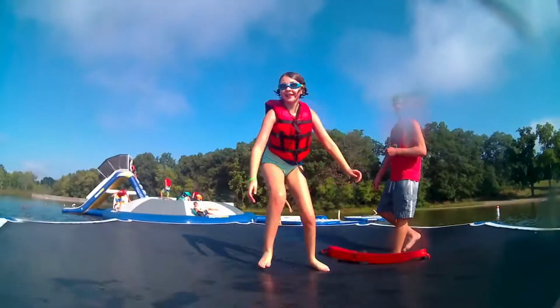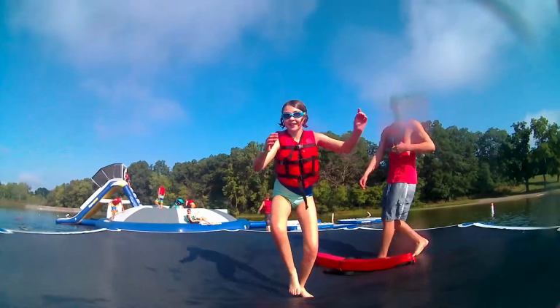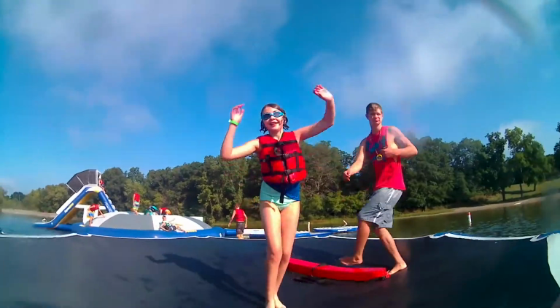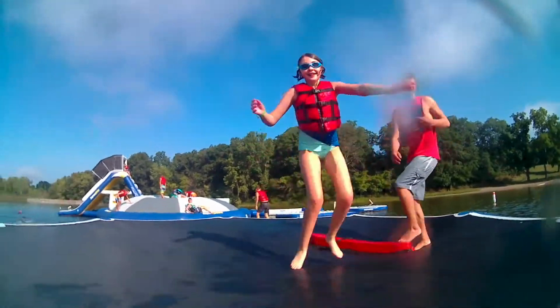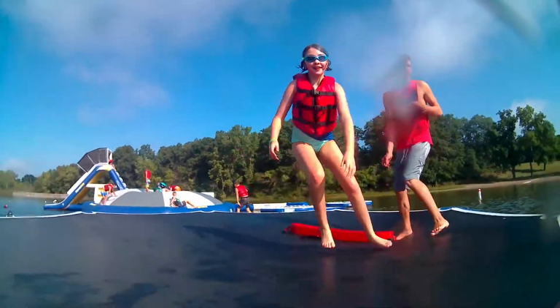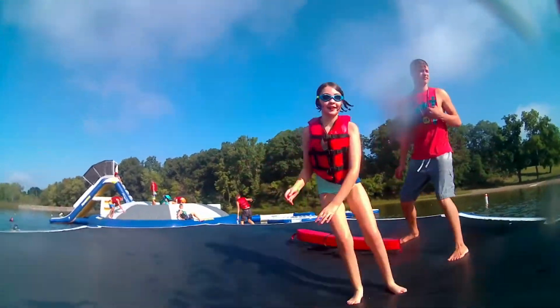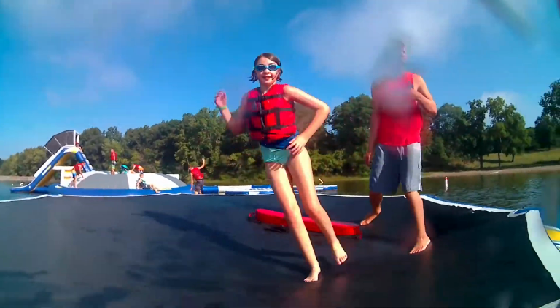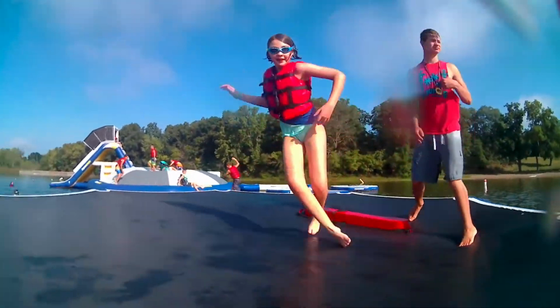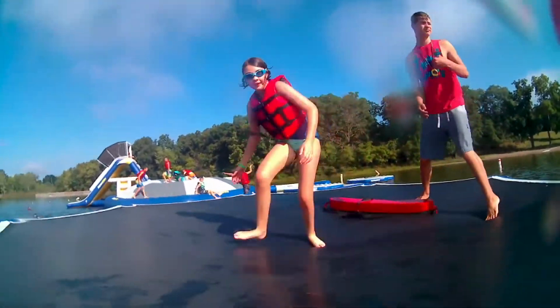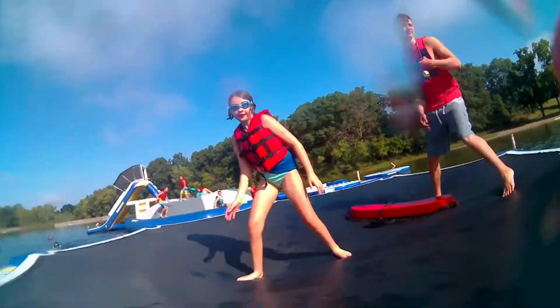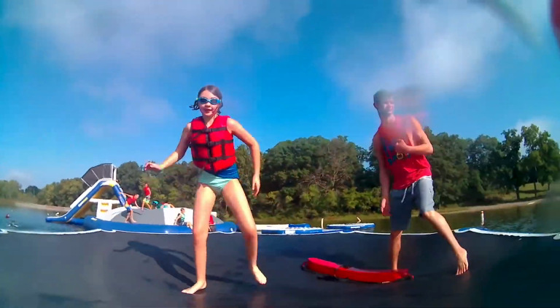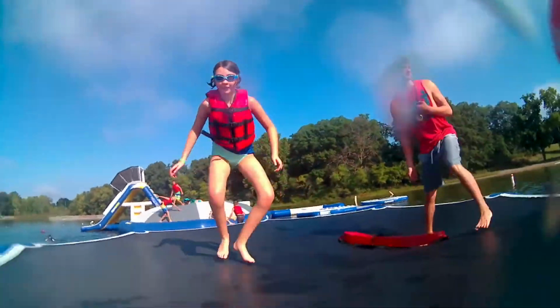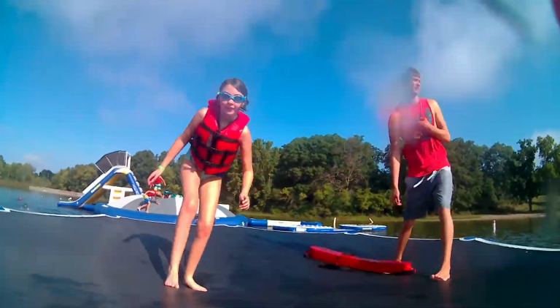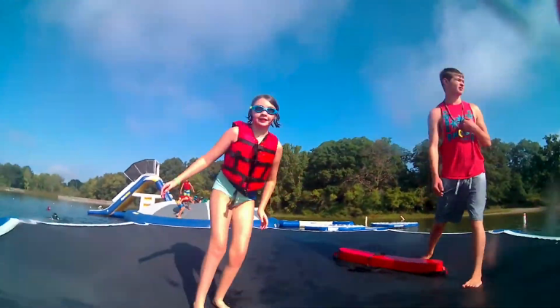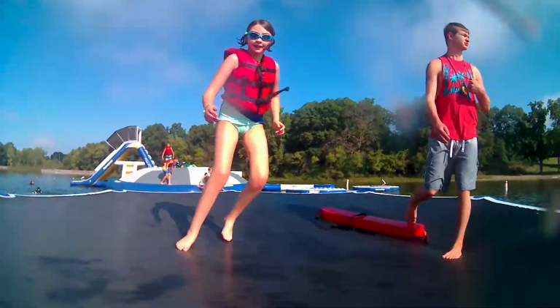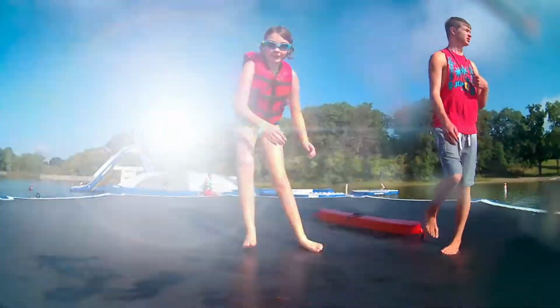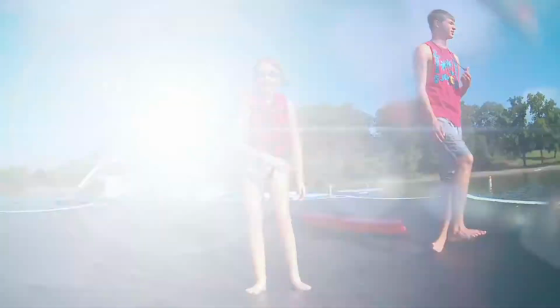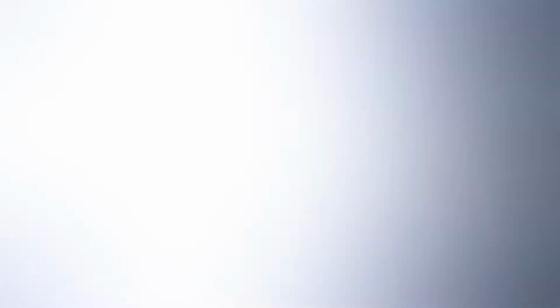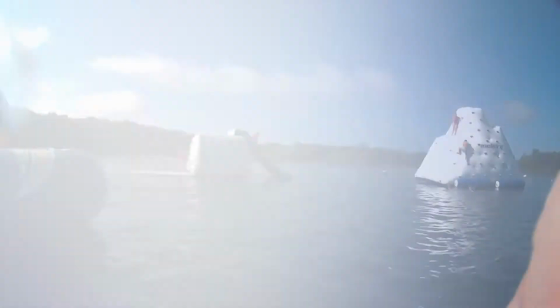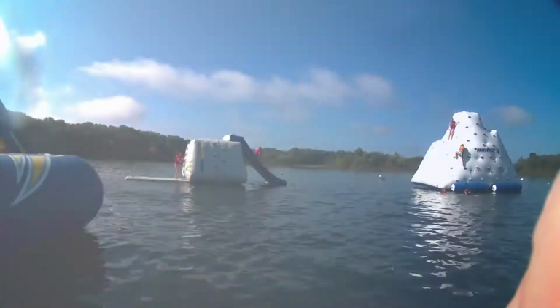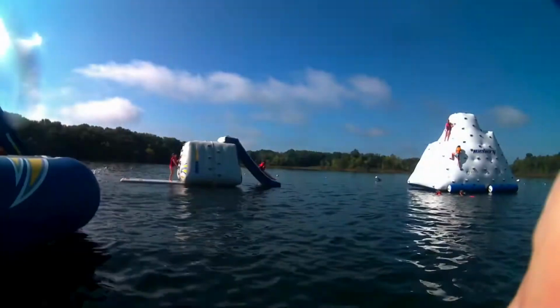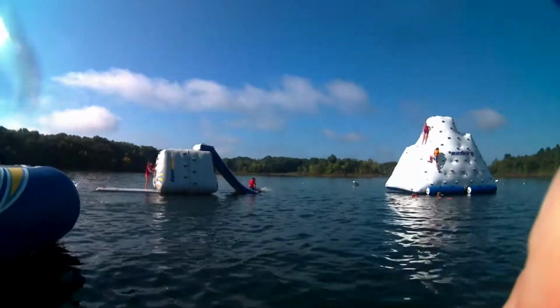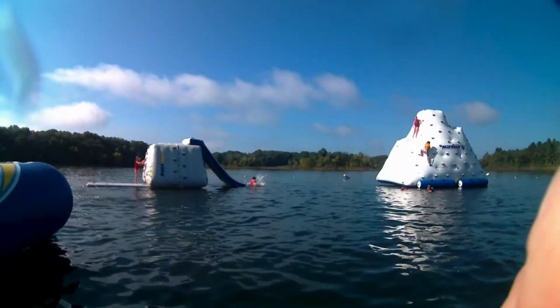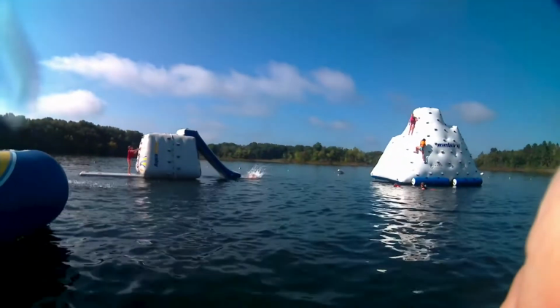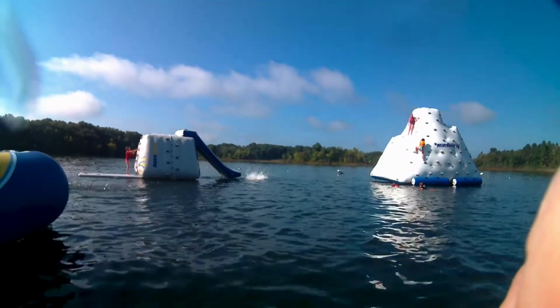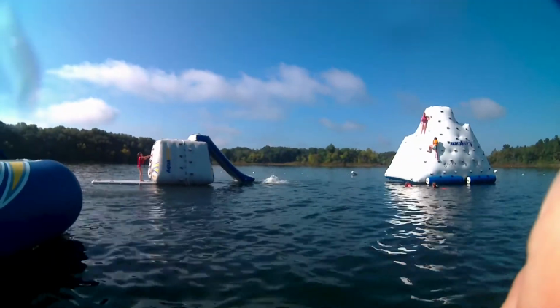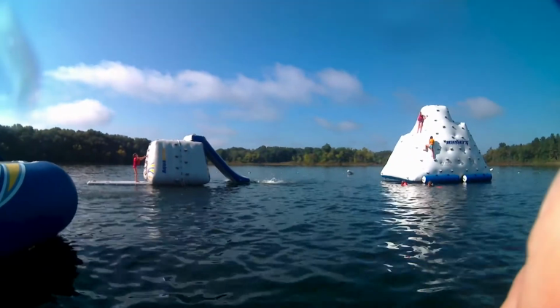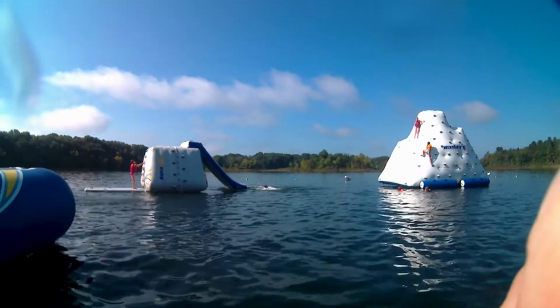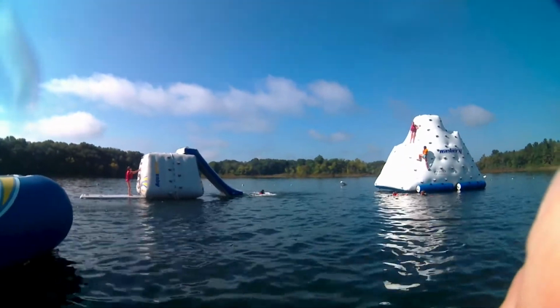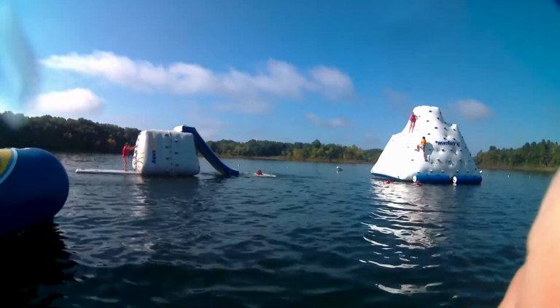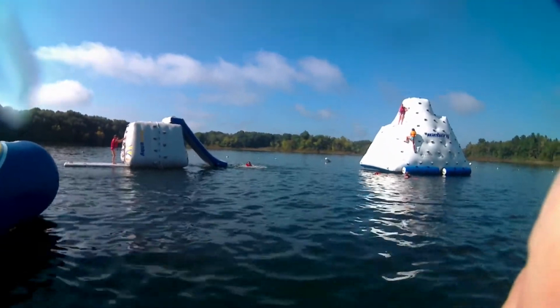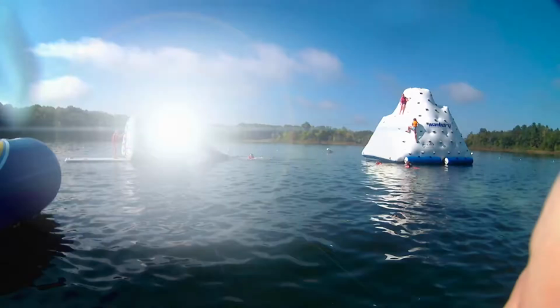She had fun bouncing on the trampoline at the center of the island complex and sliding down the slides.